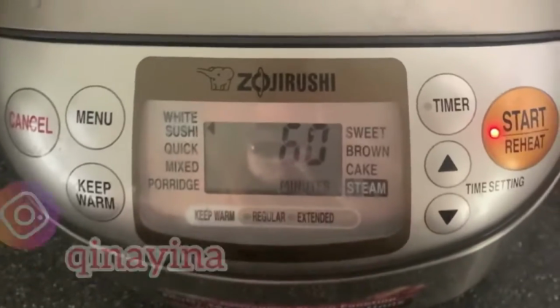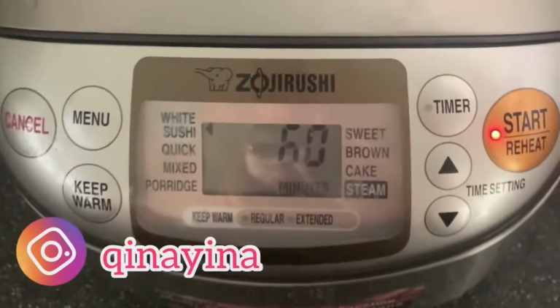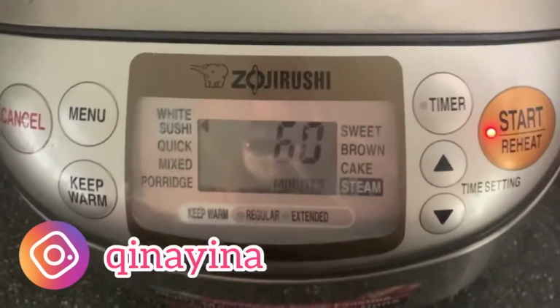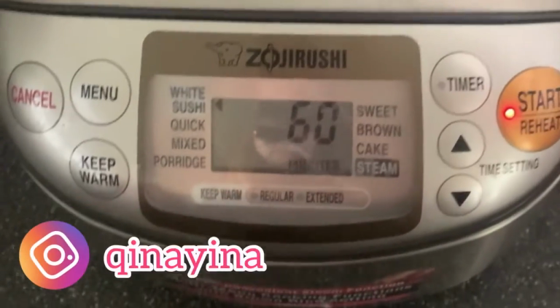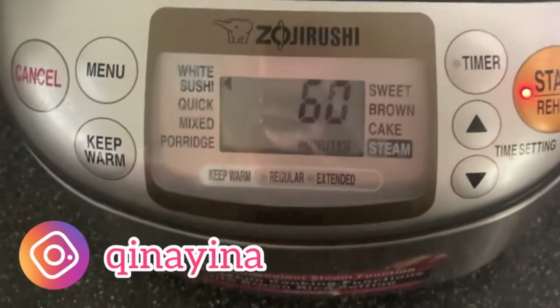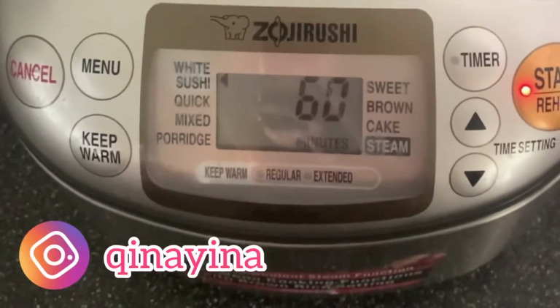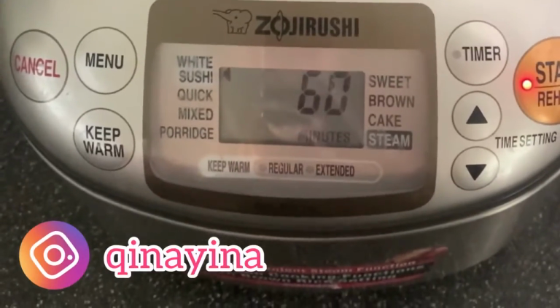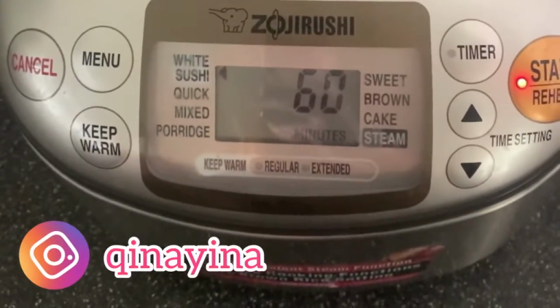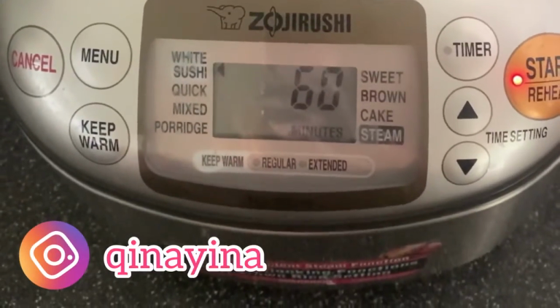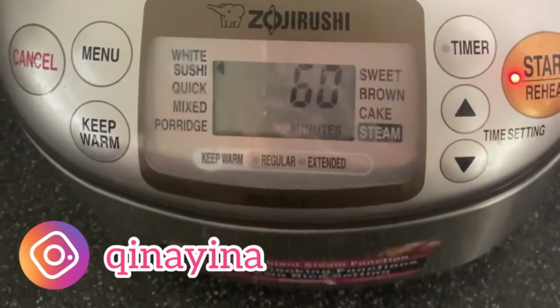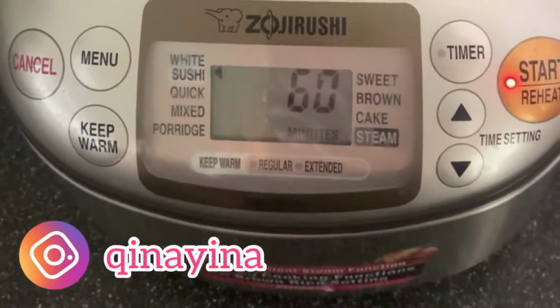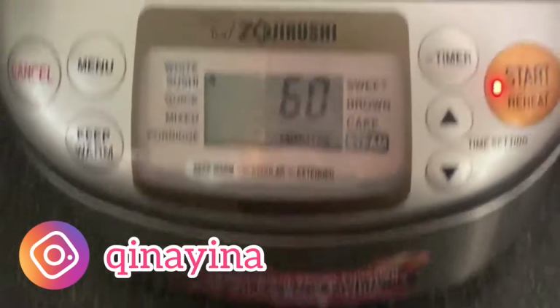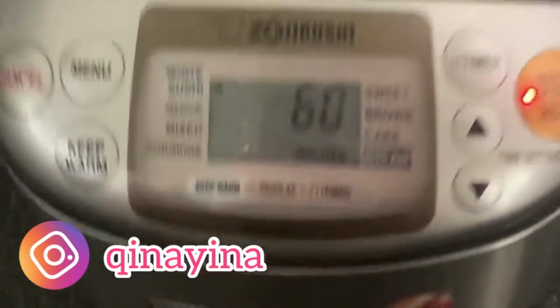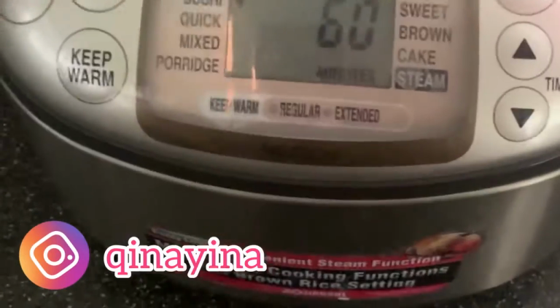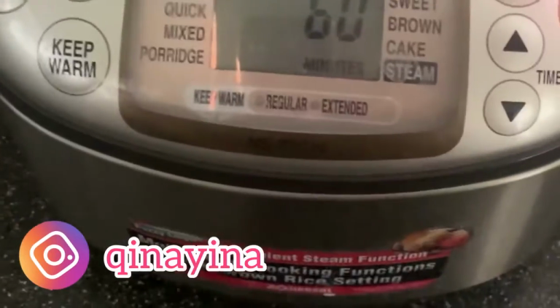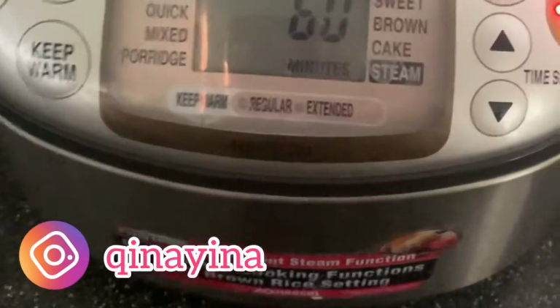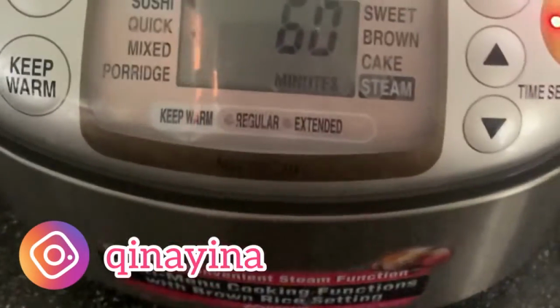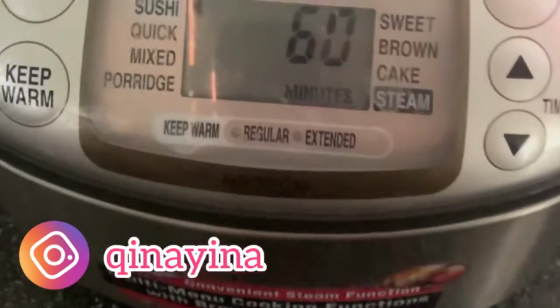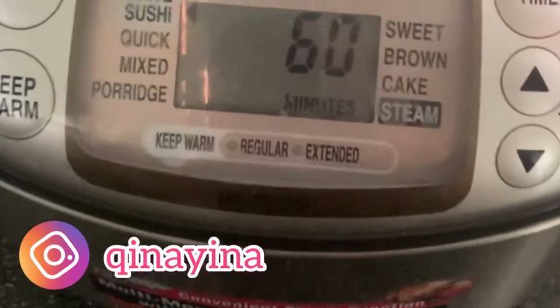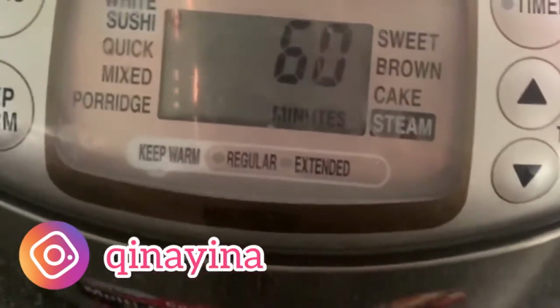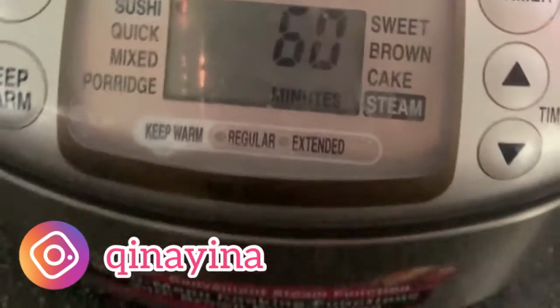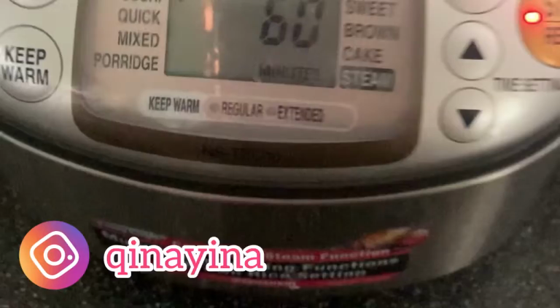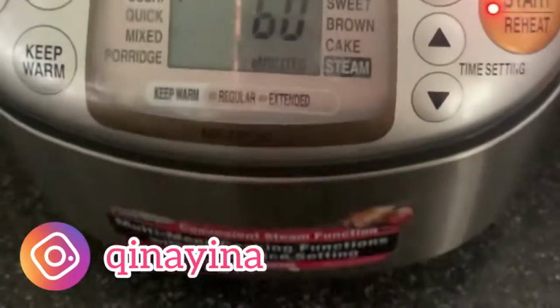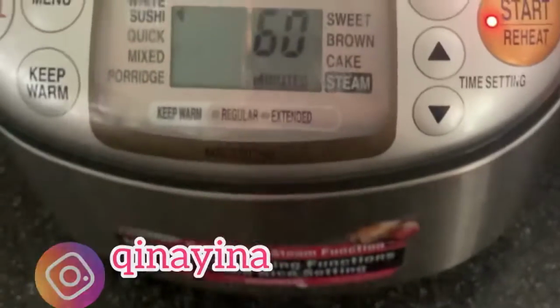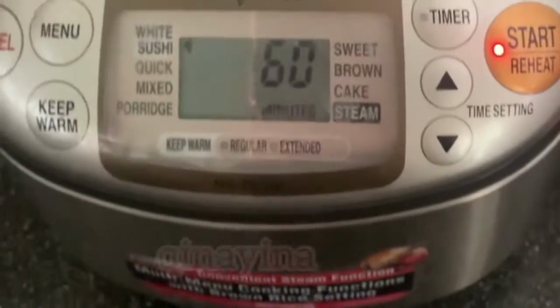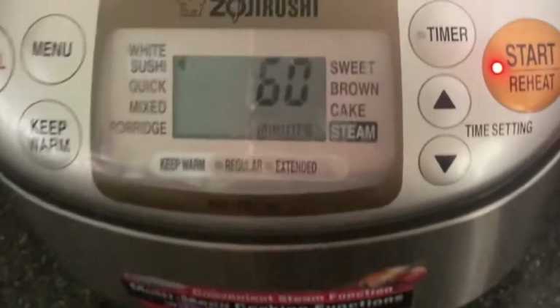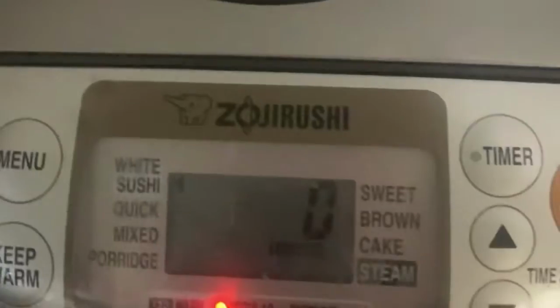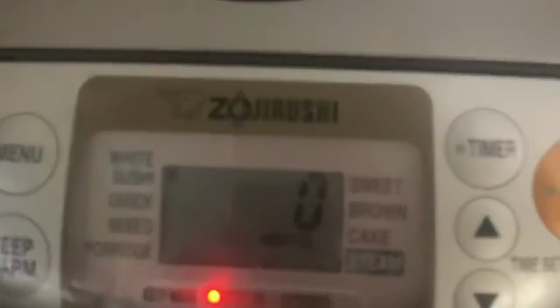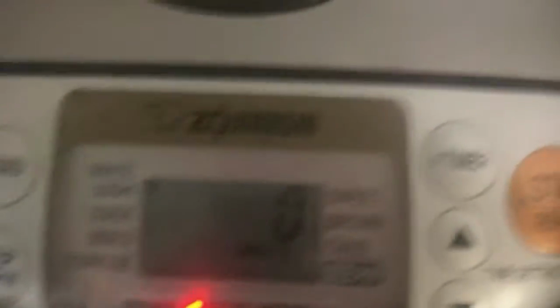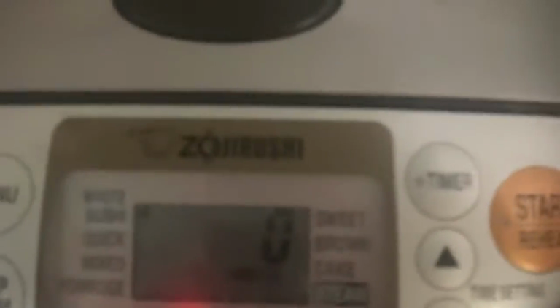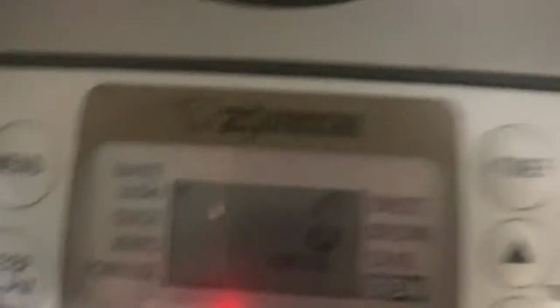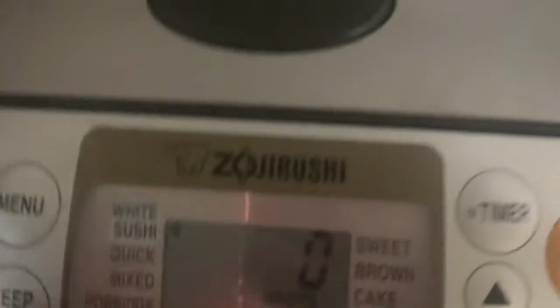And it's going to be ready after 60 minutes. Just wait. Easy — that's all you need to do. When it becomes zero, the rice is ready.